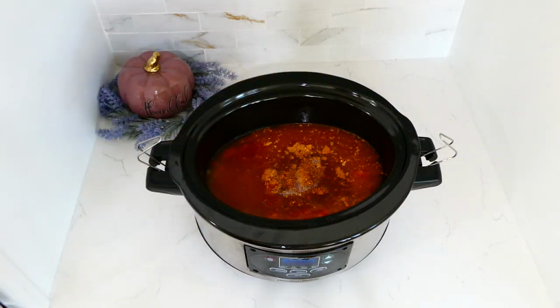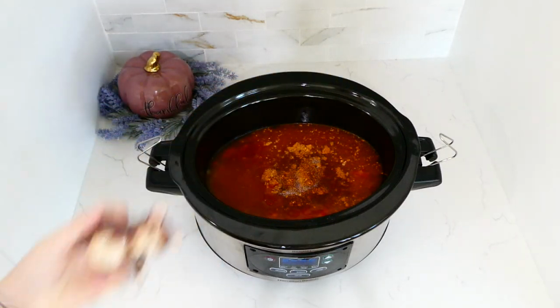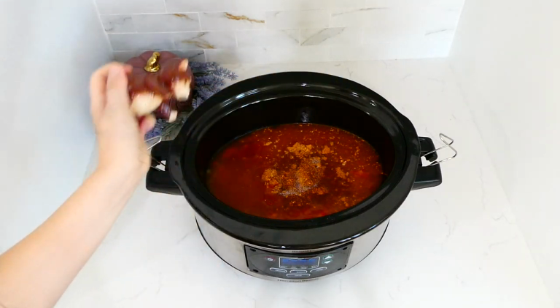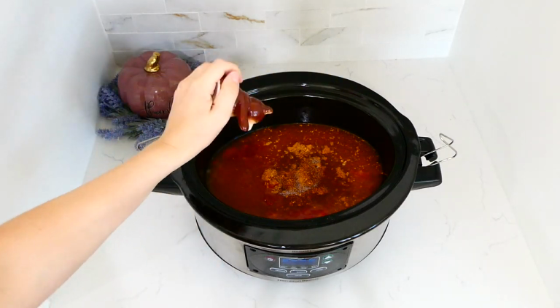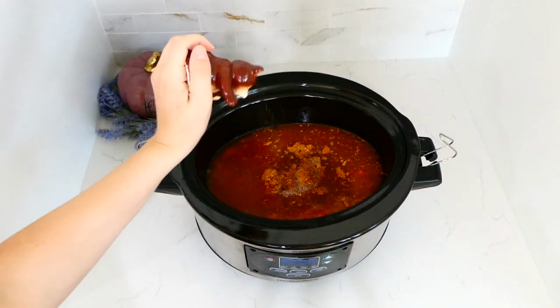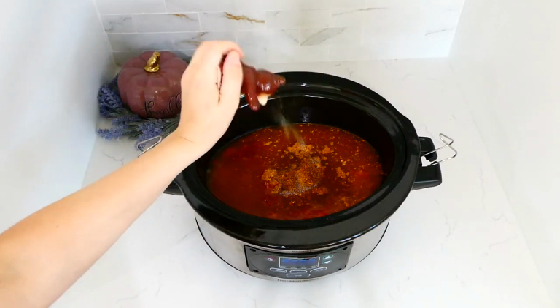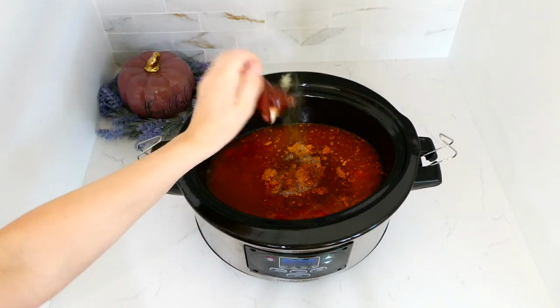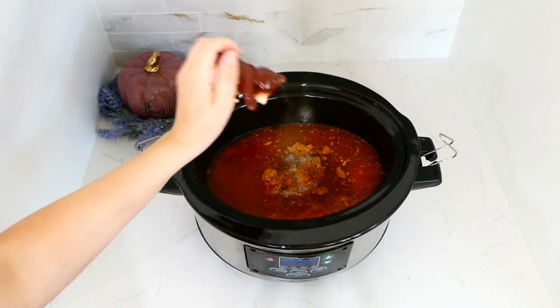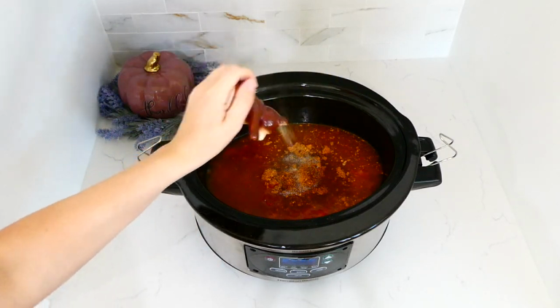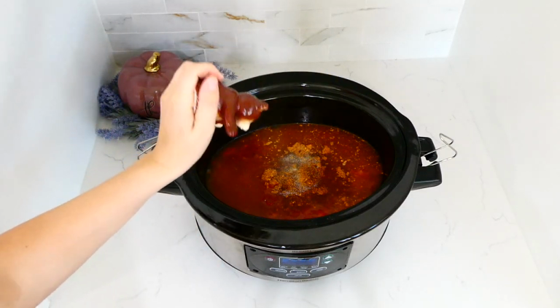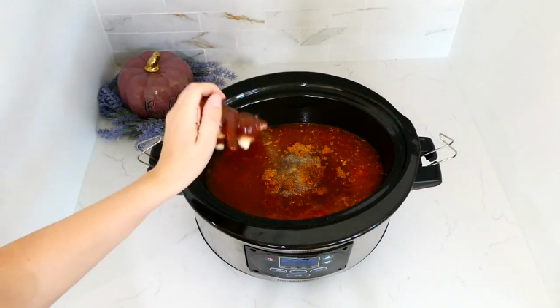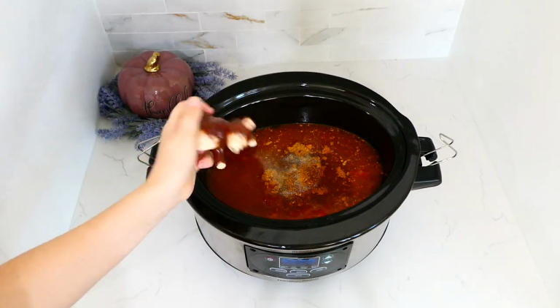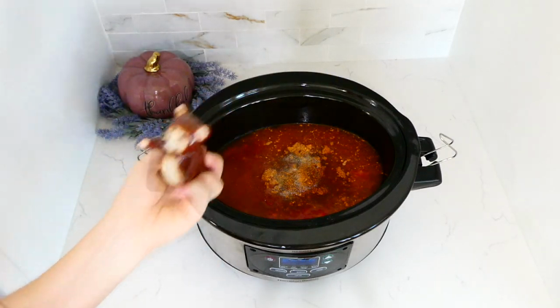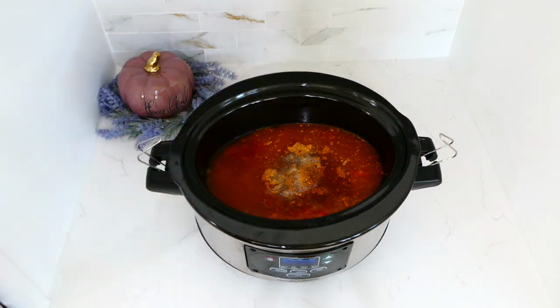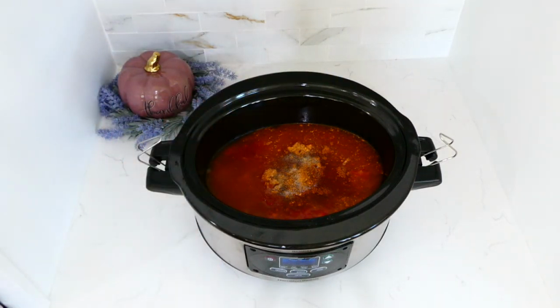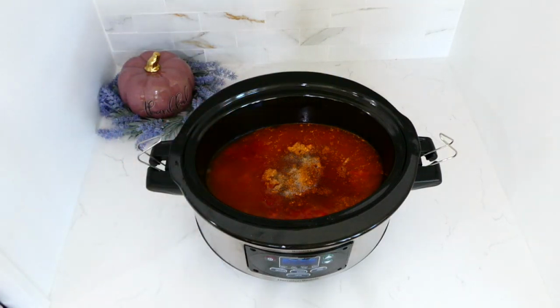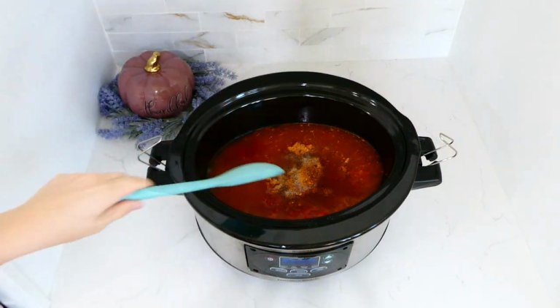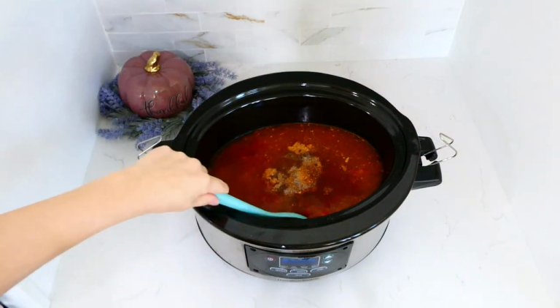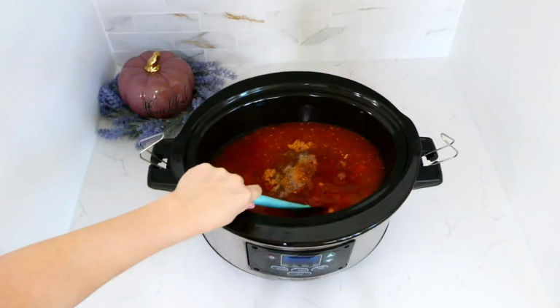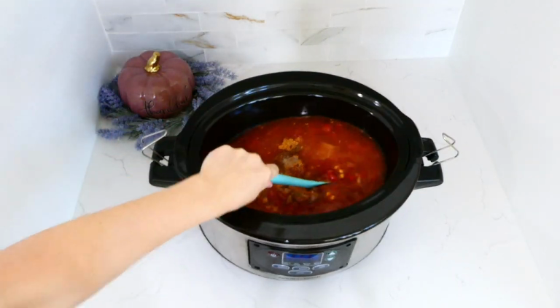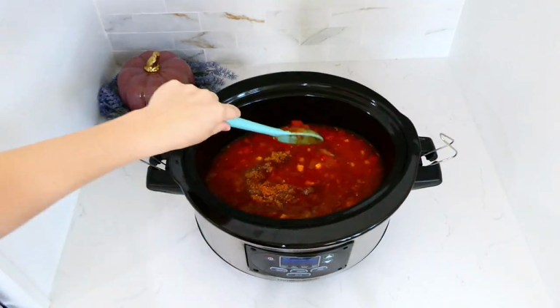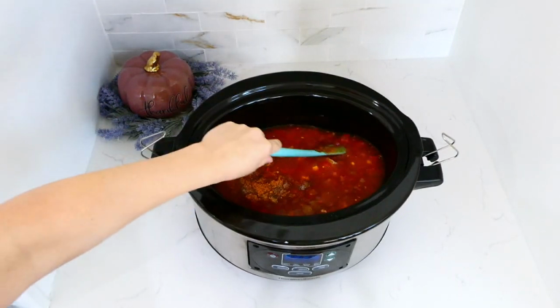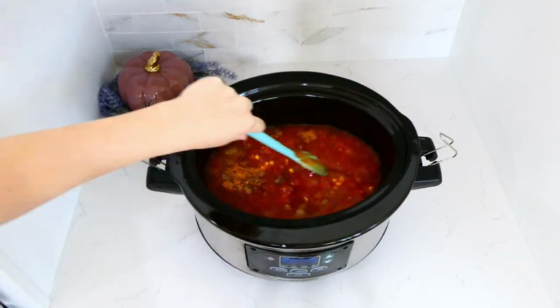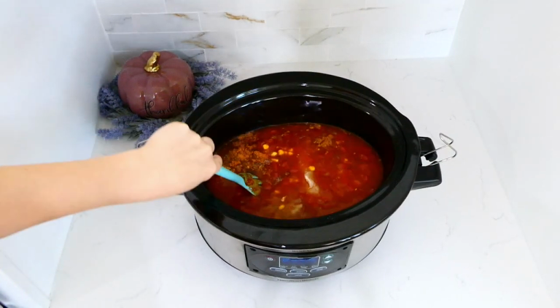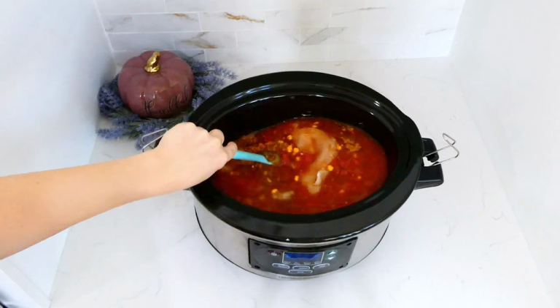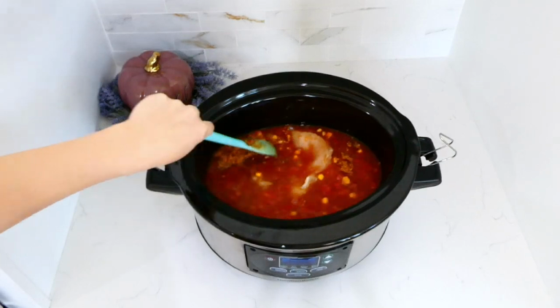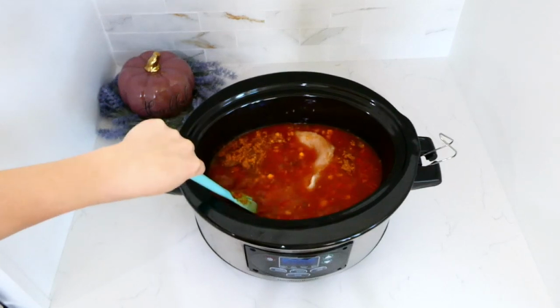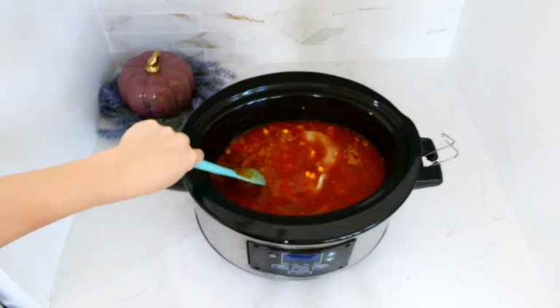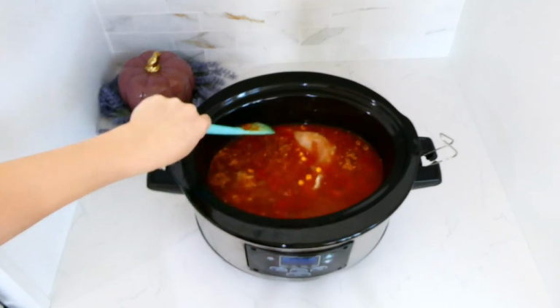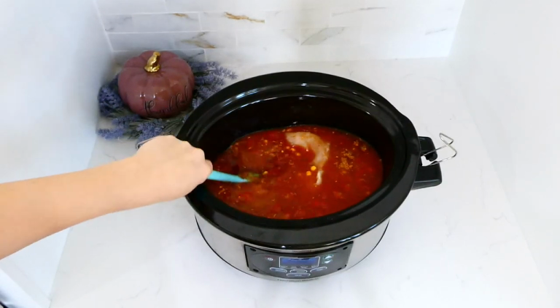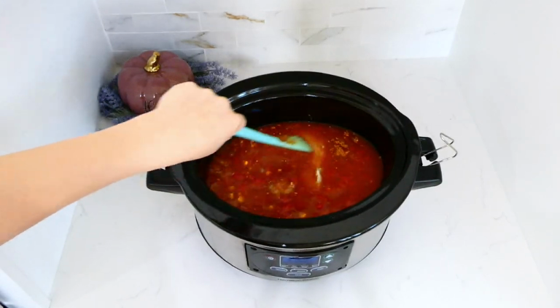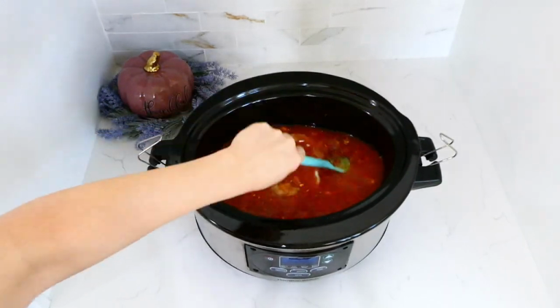Give this a little stir, put the lid on top, and let this cook on low for about seven hours.